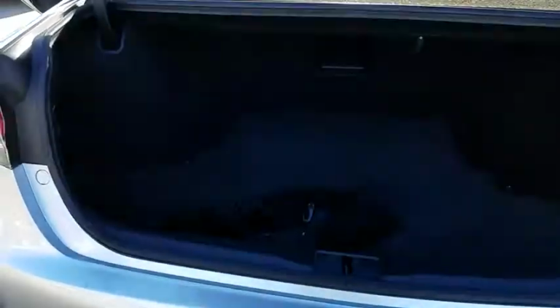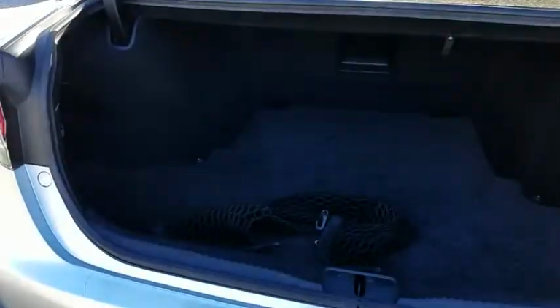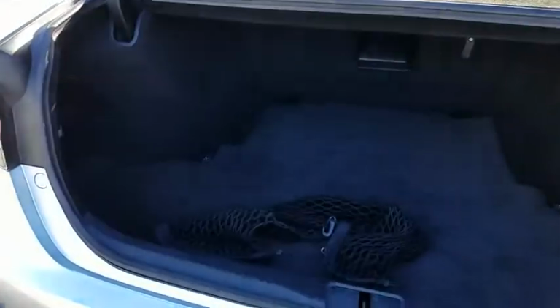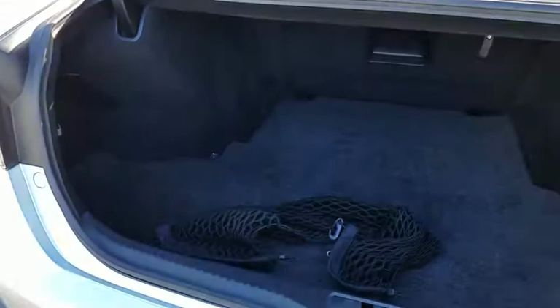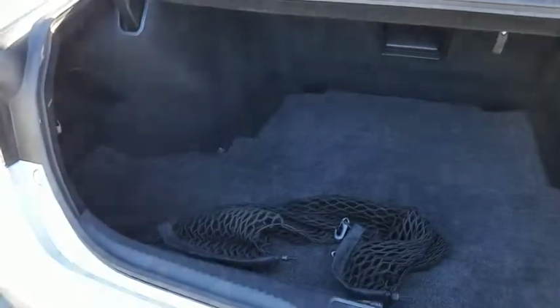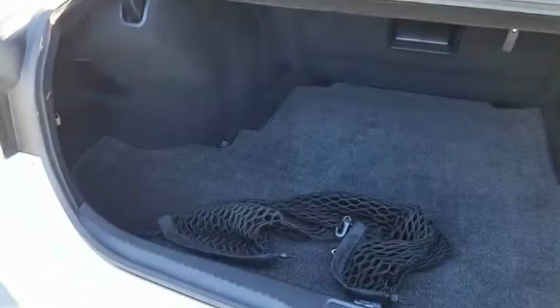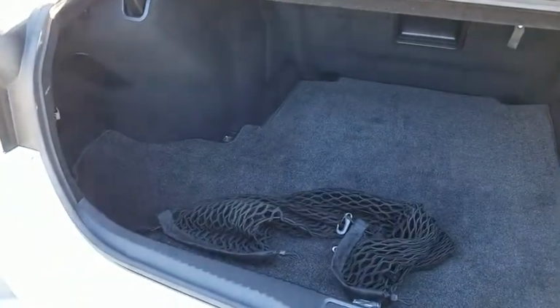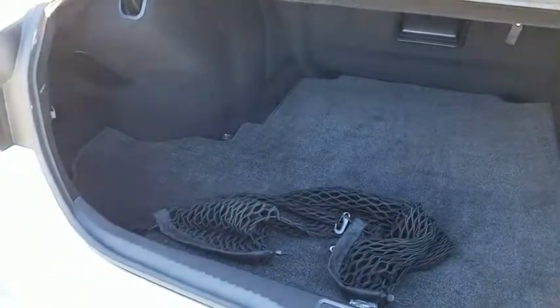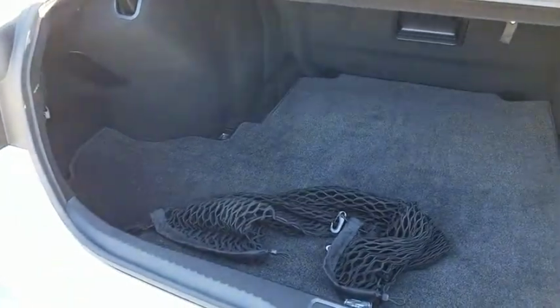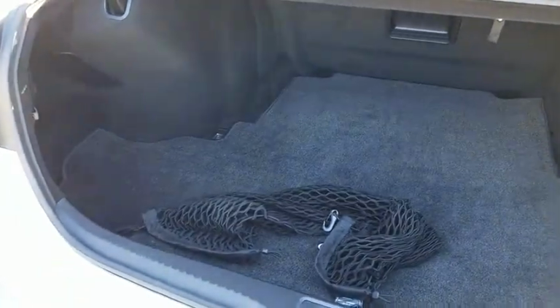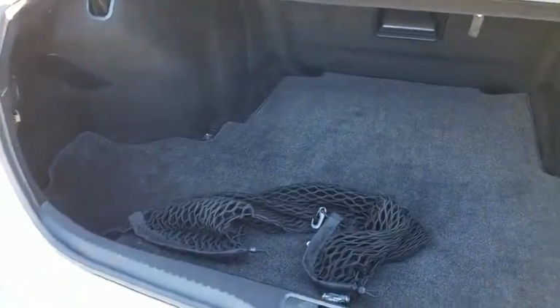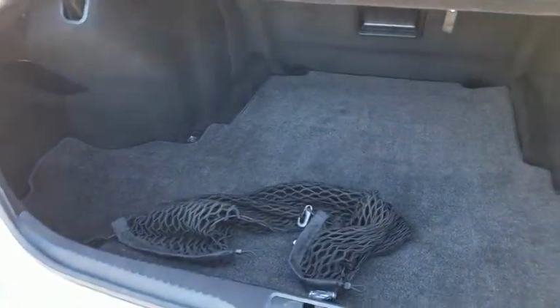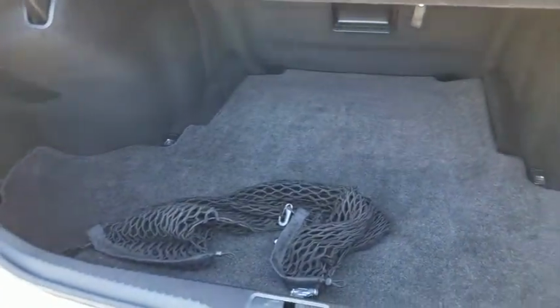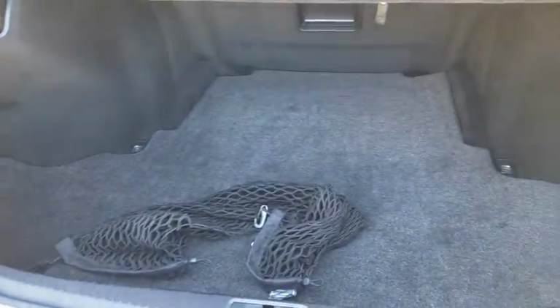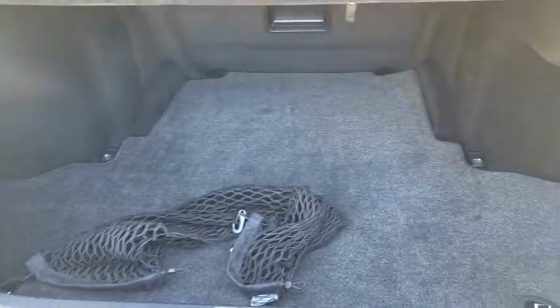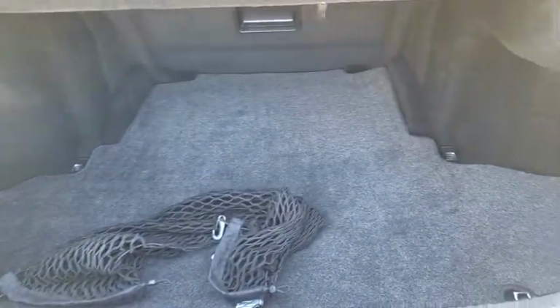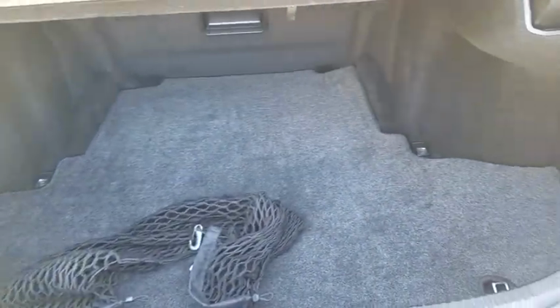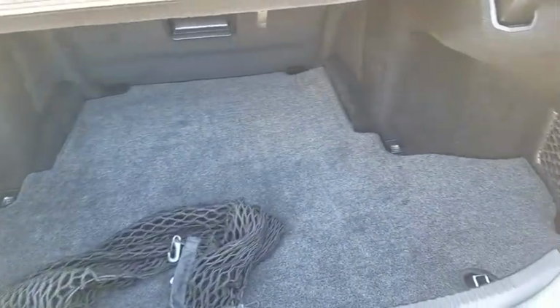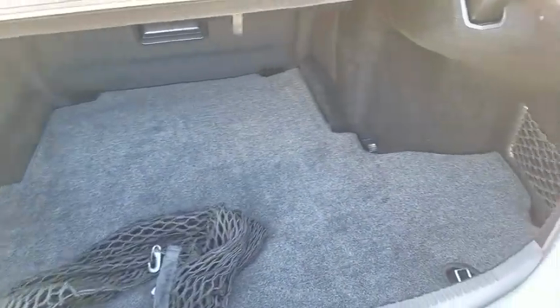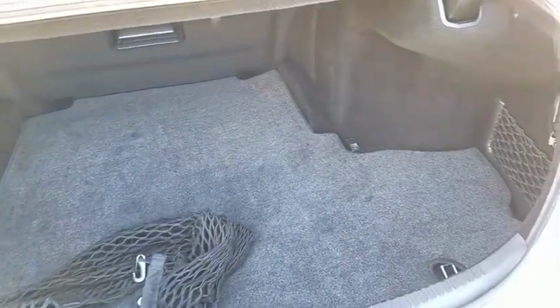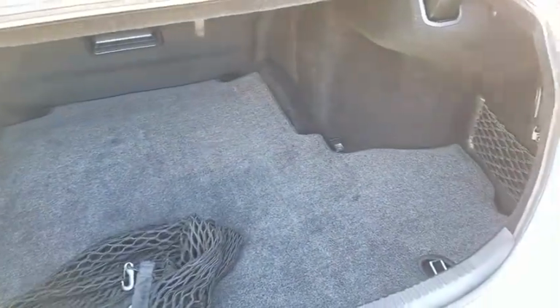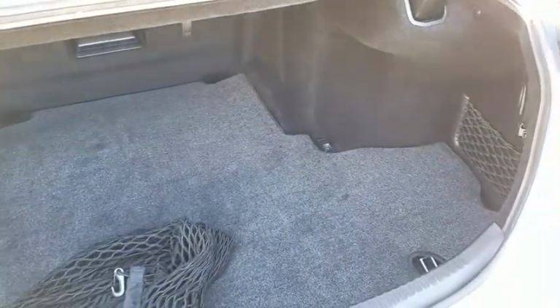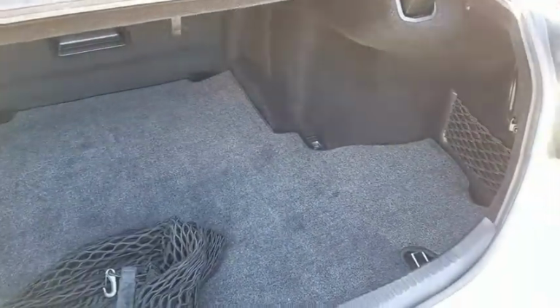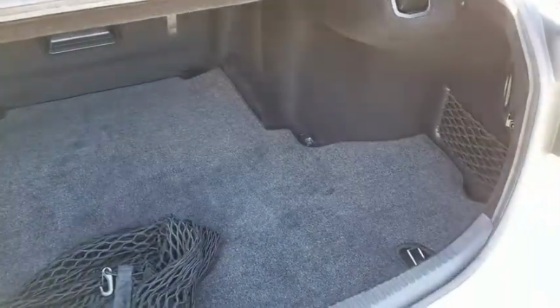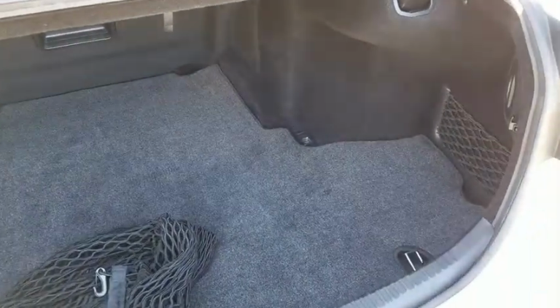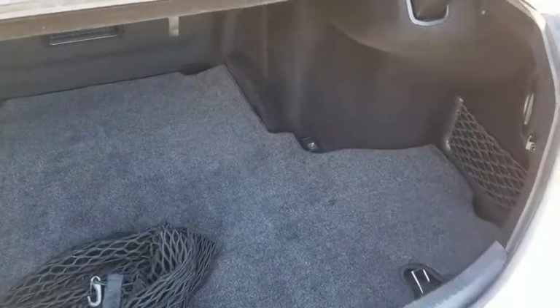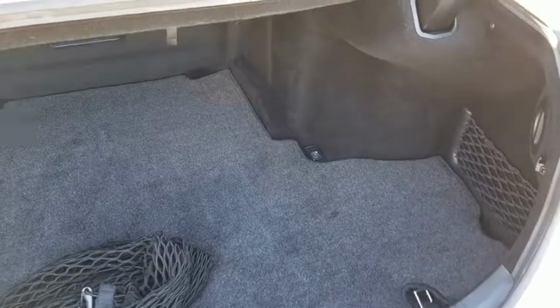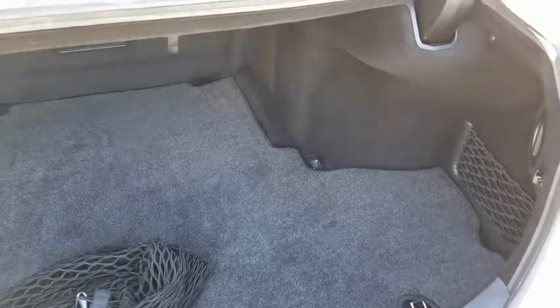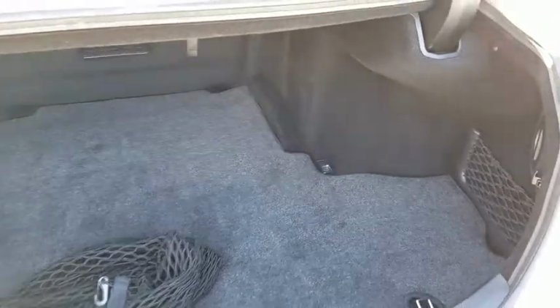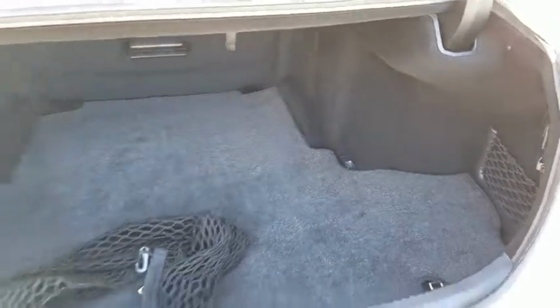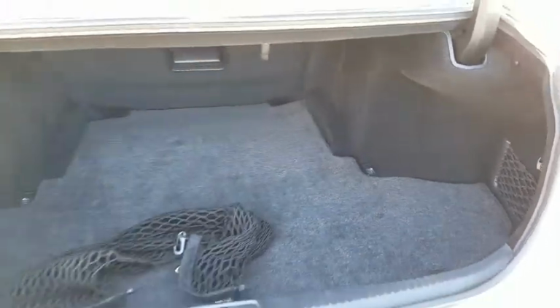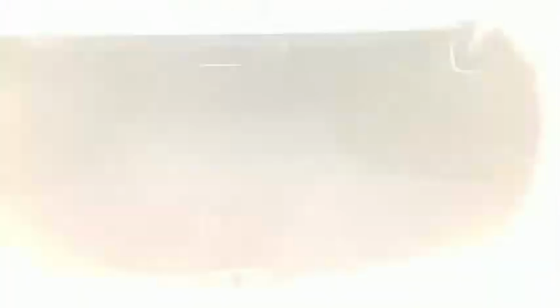This vehicle has less than 25,000 miles. If you like it online, you'll love it in your driveway. Take it for a spin today.